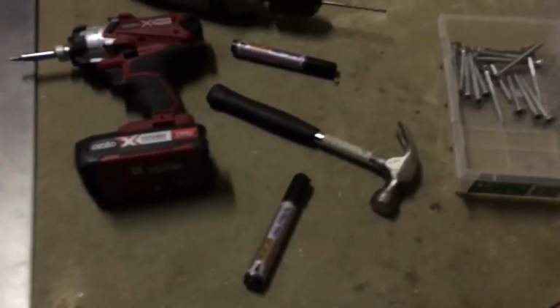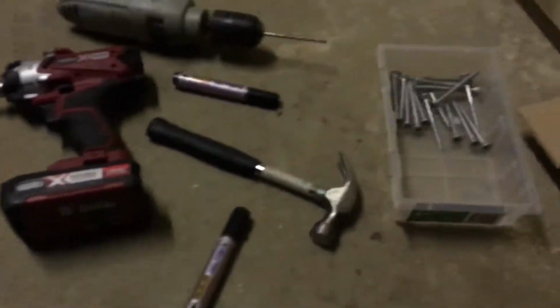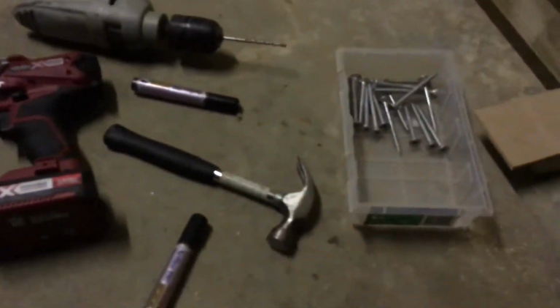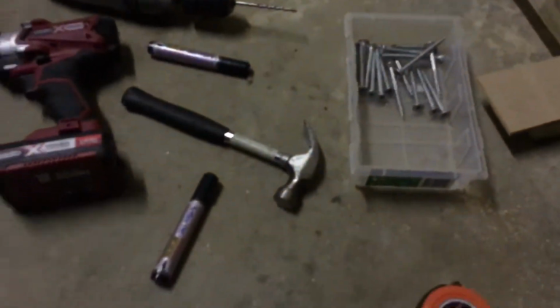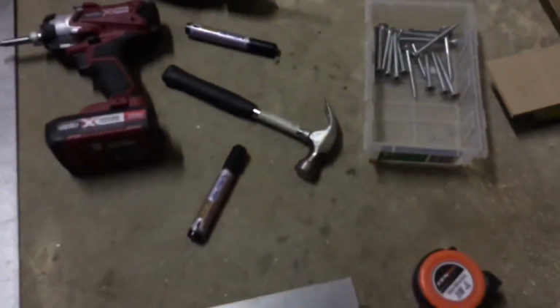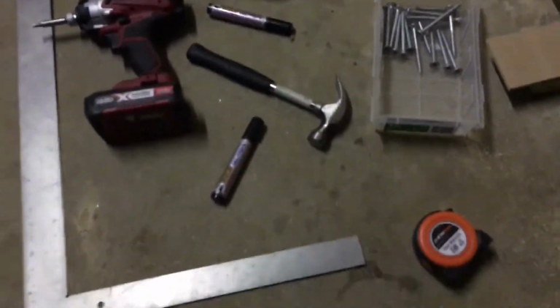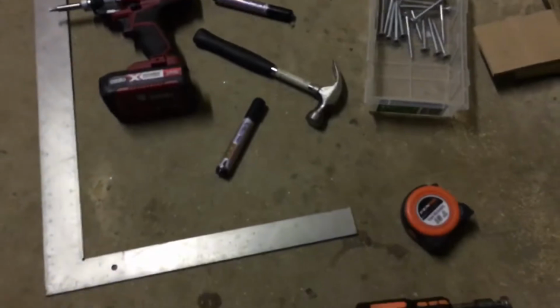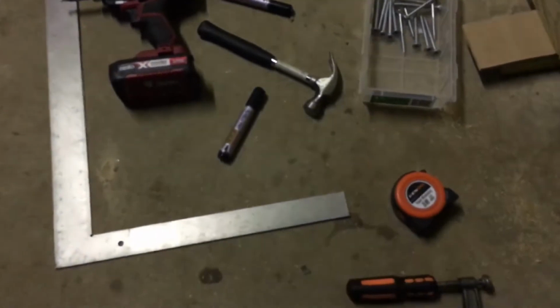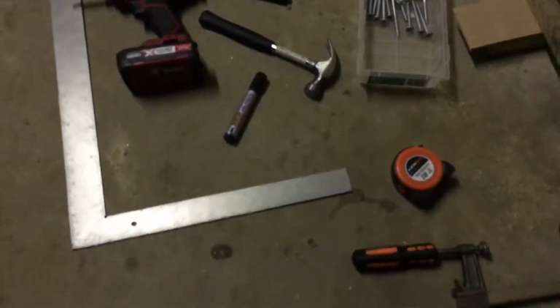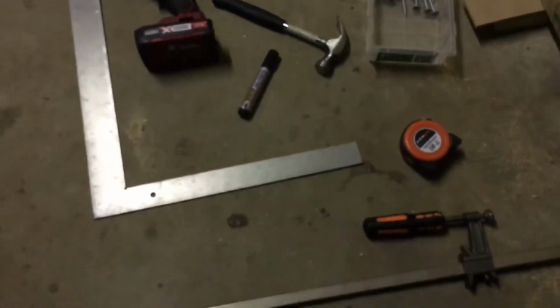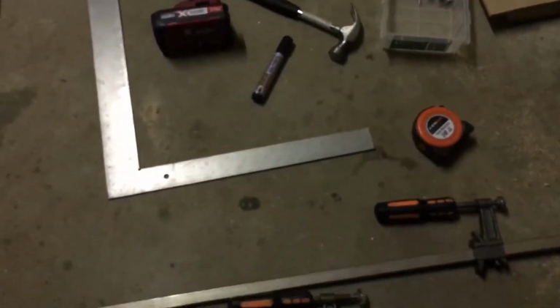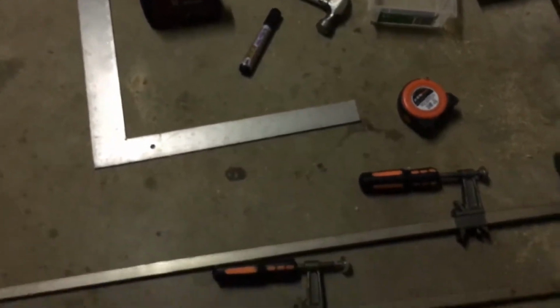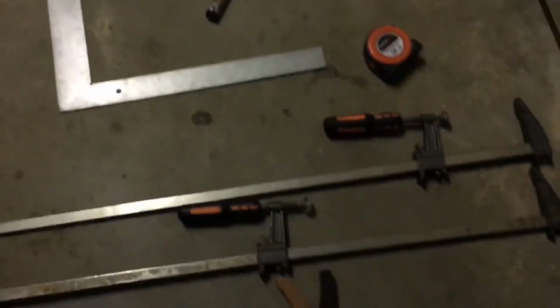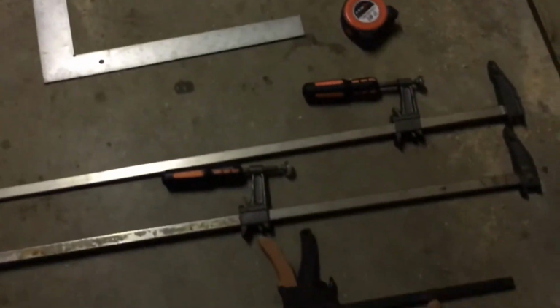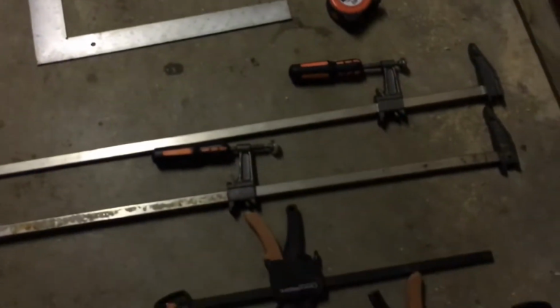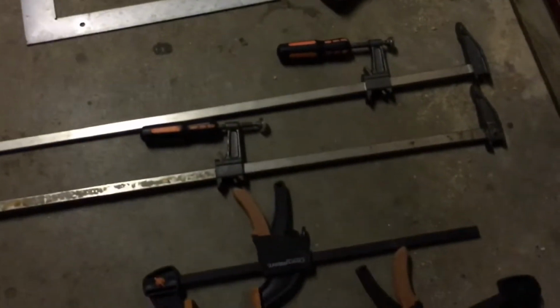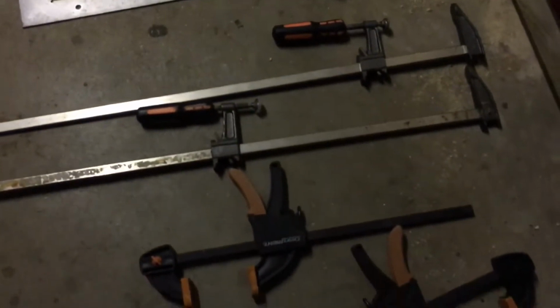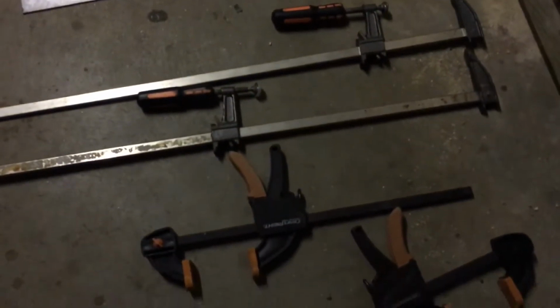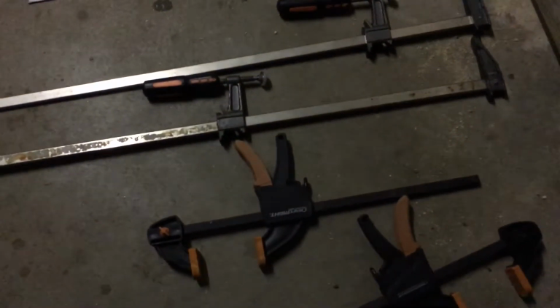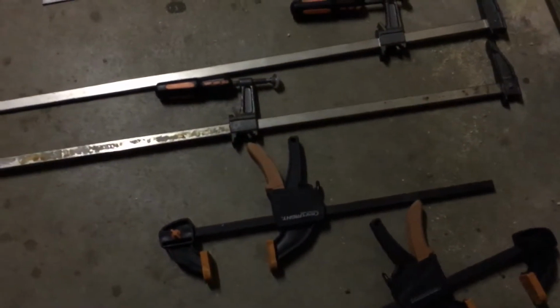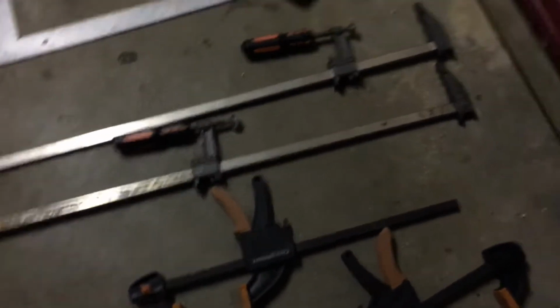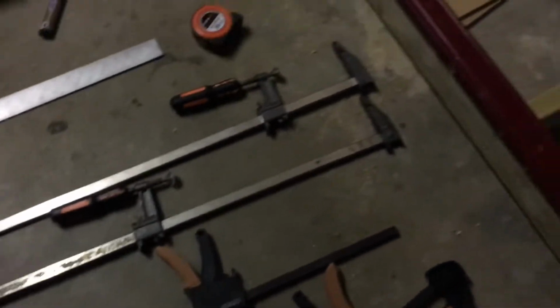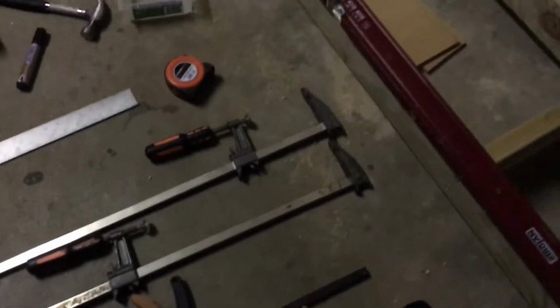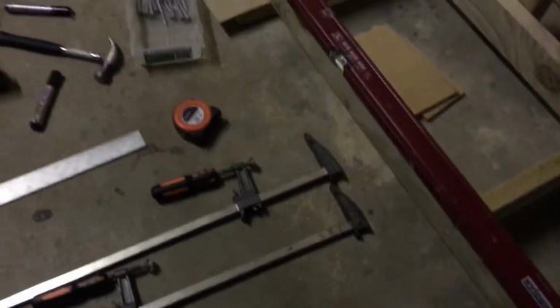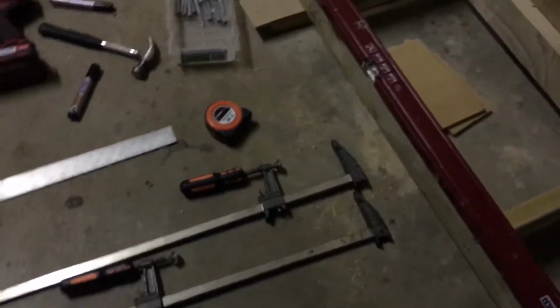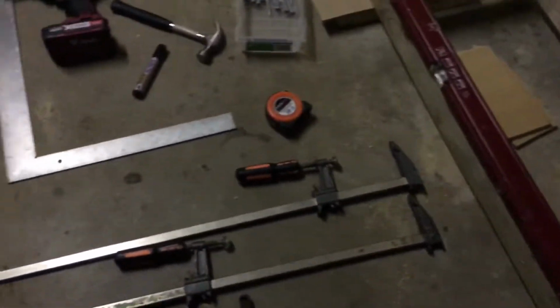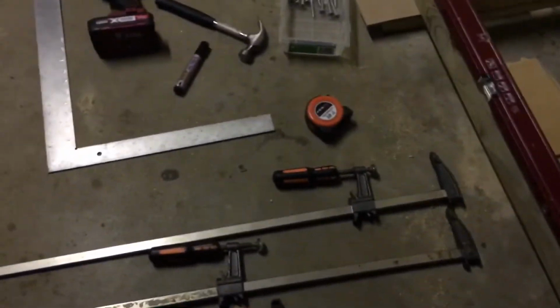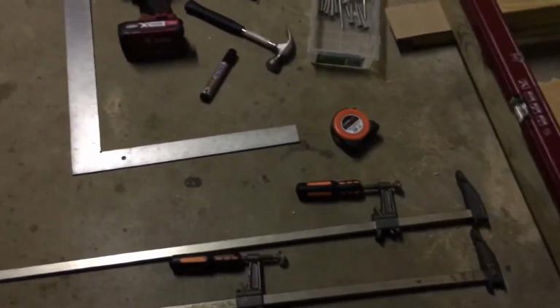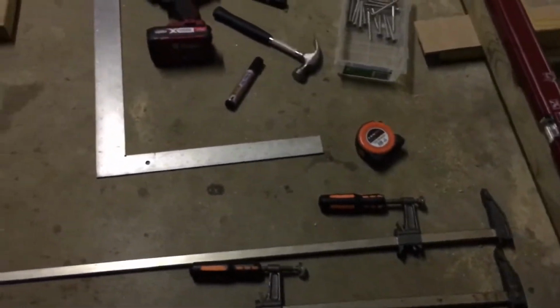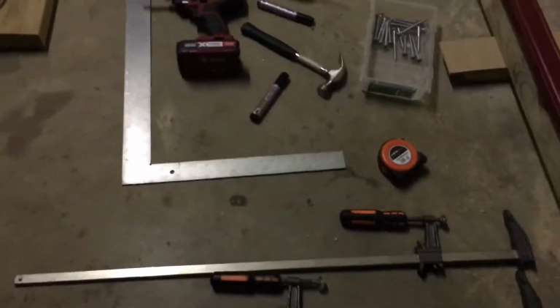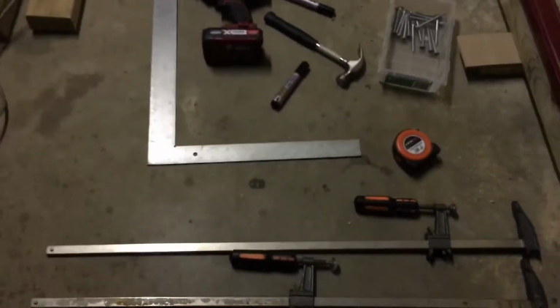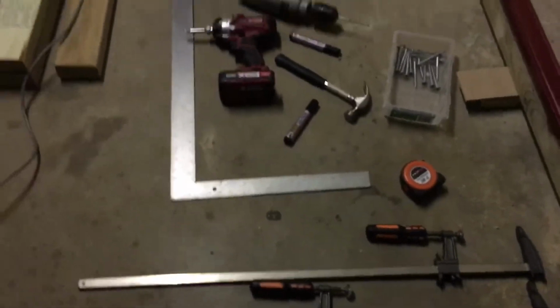Yeah, but this is all you need: clamps, level, tape measure.